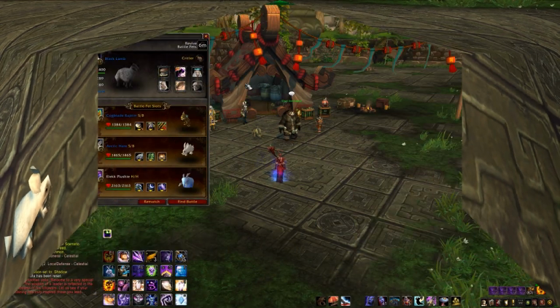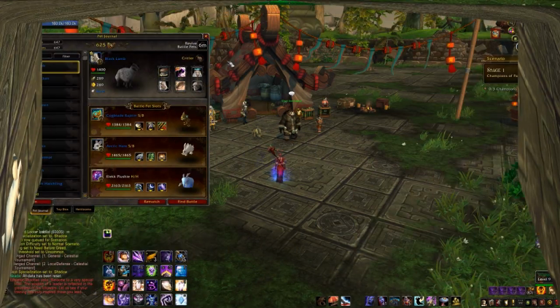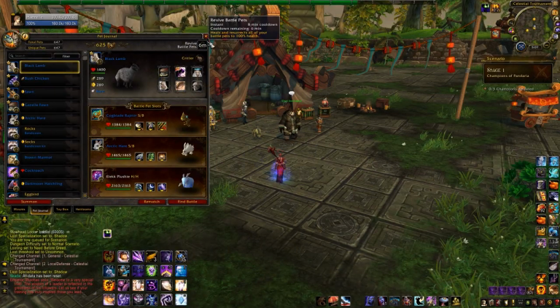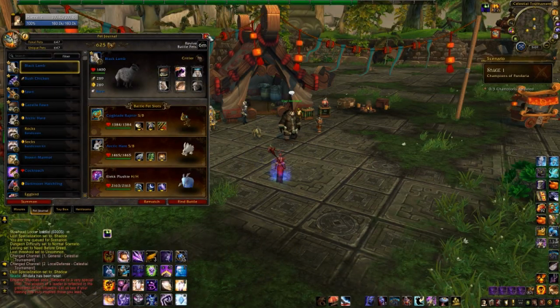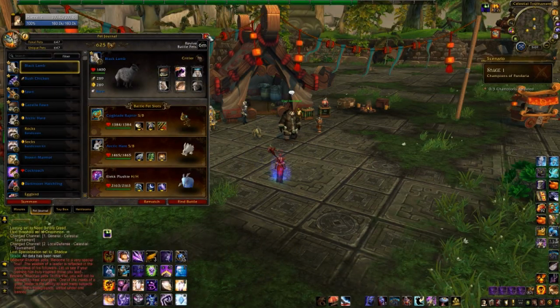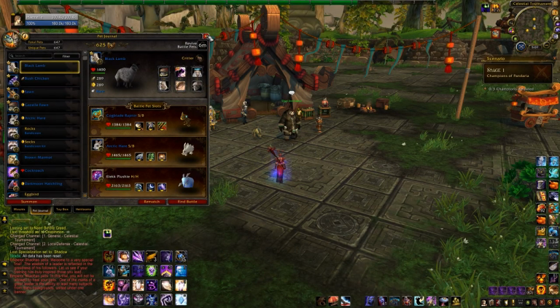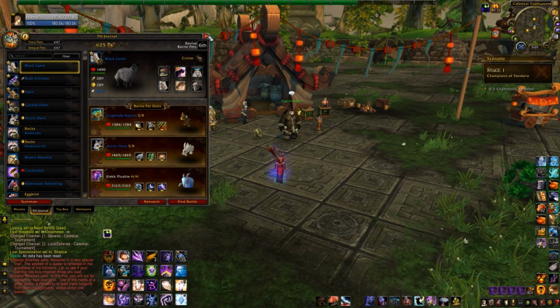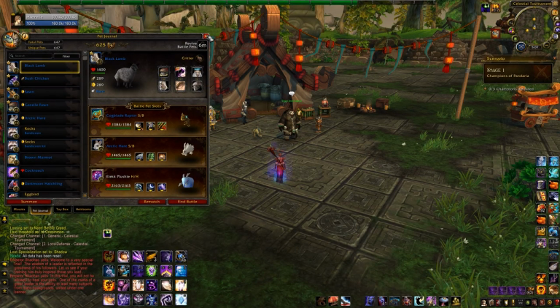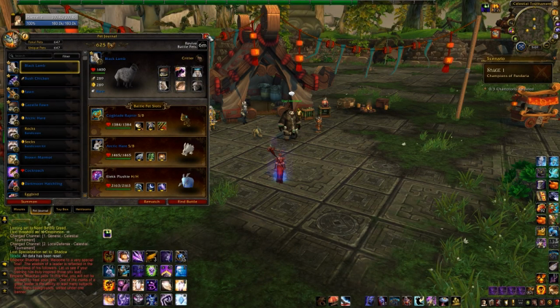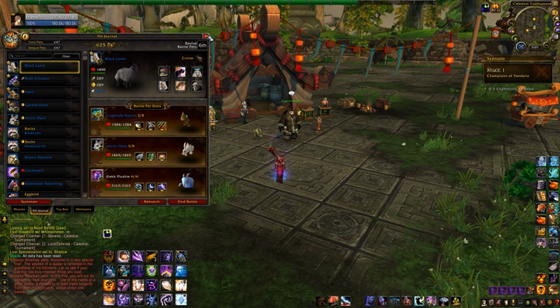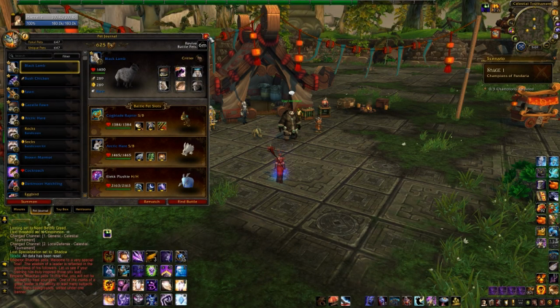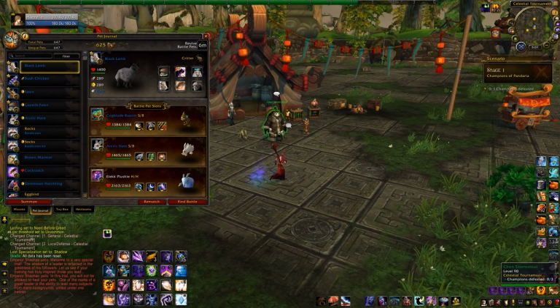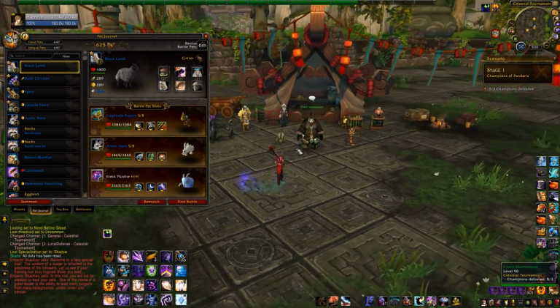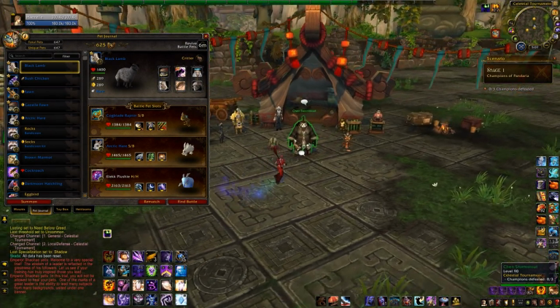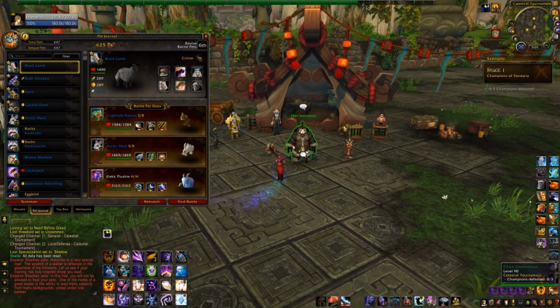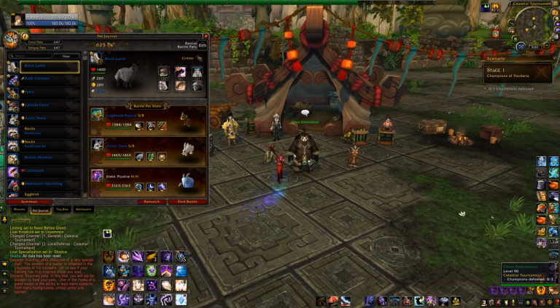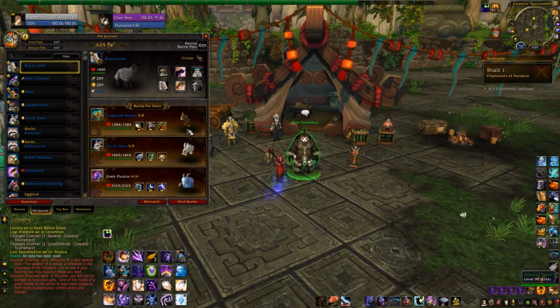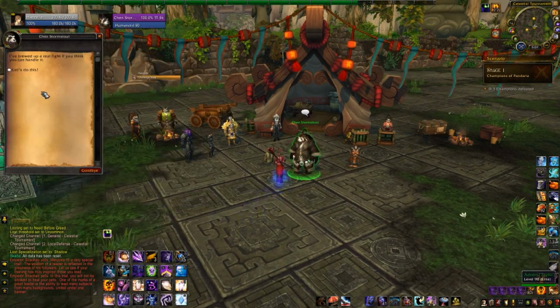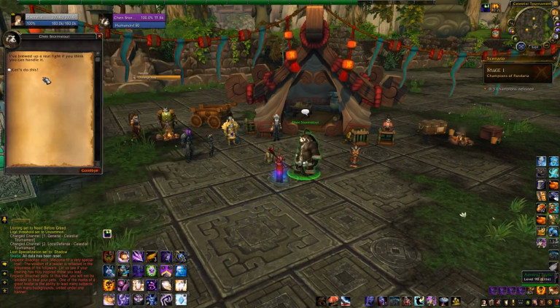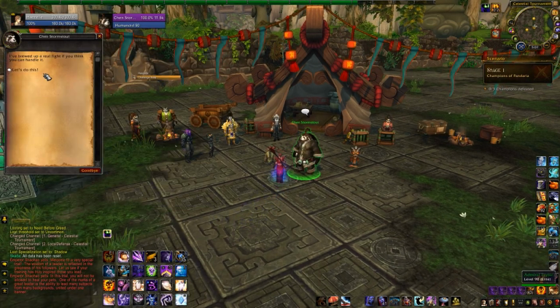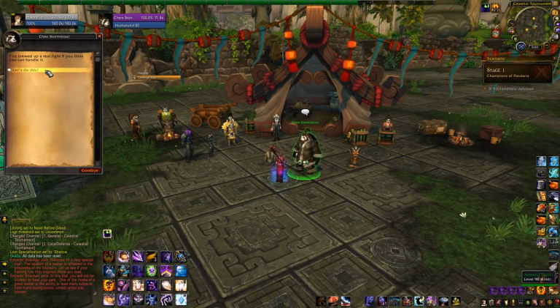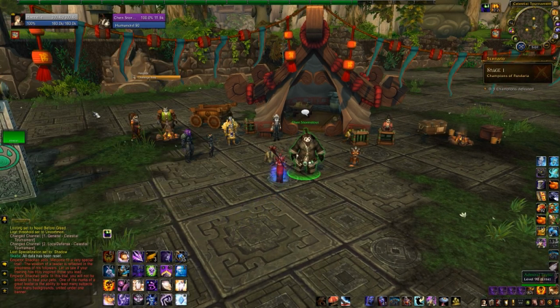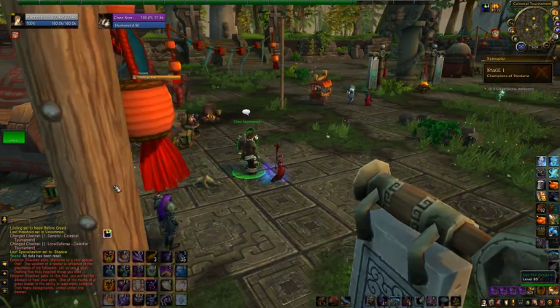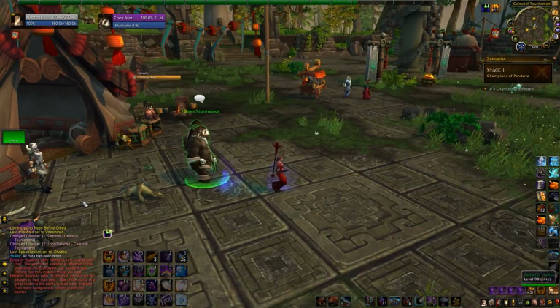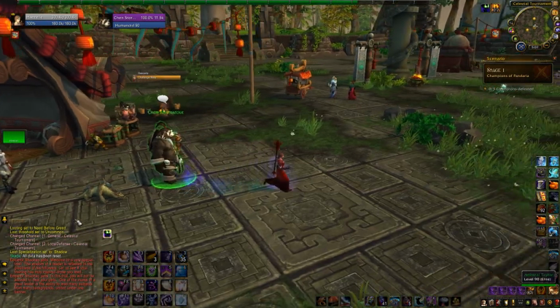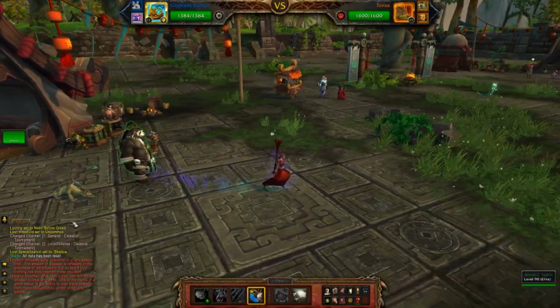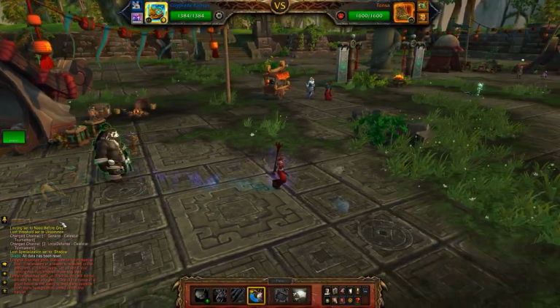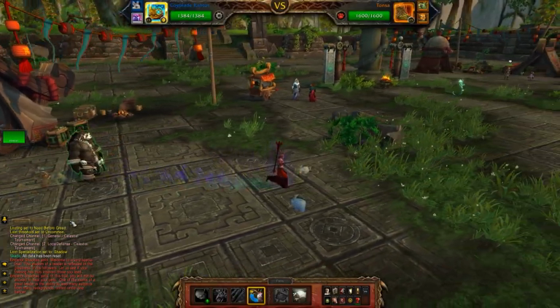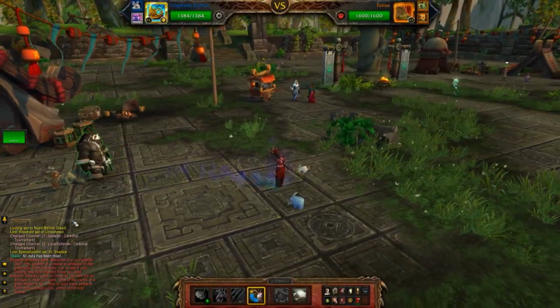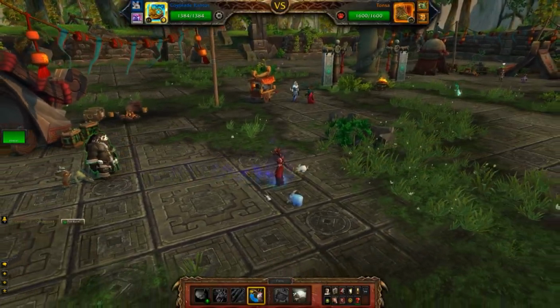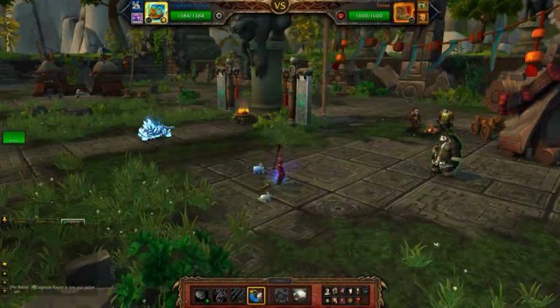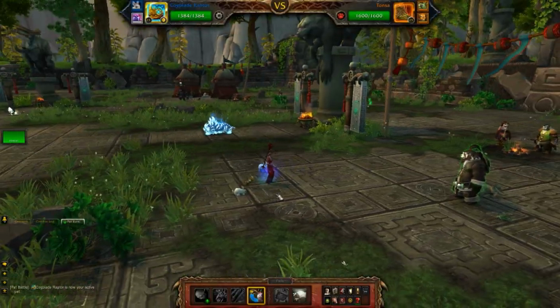Alright, don't forget to bring your Alec plushie along for the ride and have your Cogblade Raptor in your top slot if that is in fact what you're doing. Here we go.